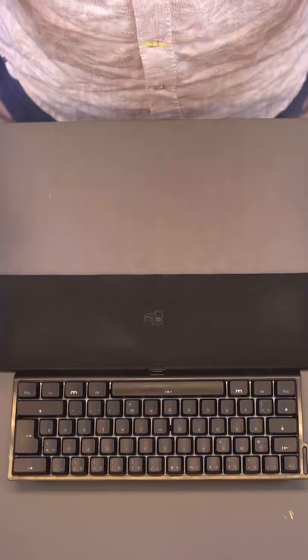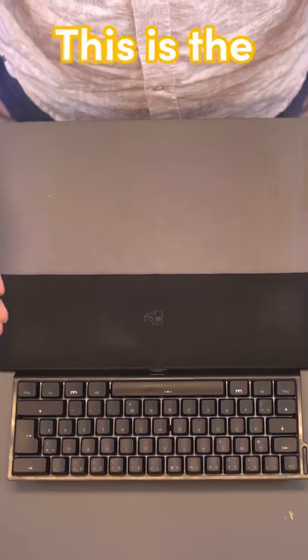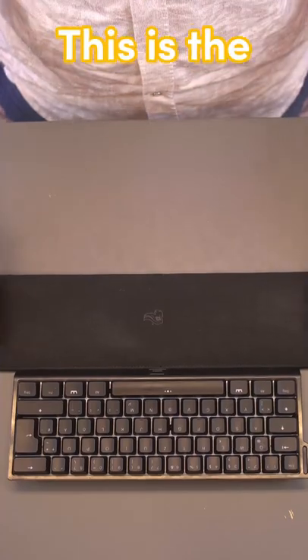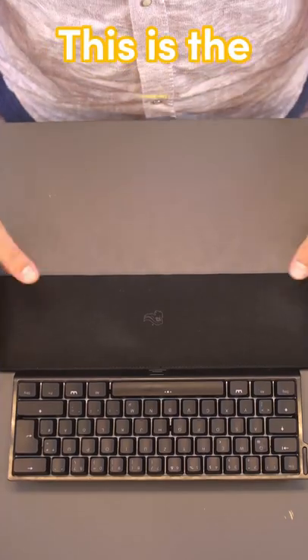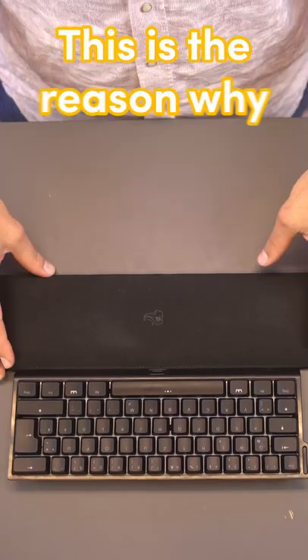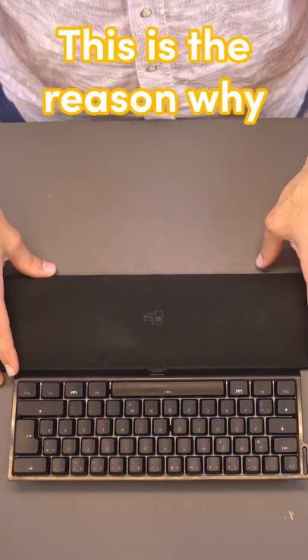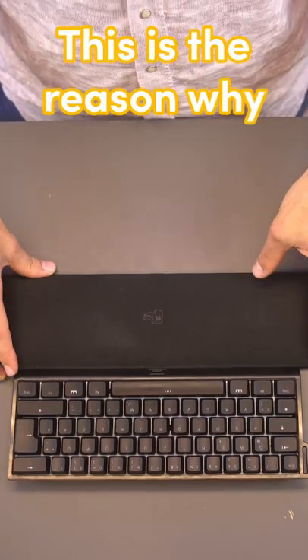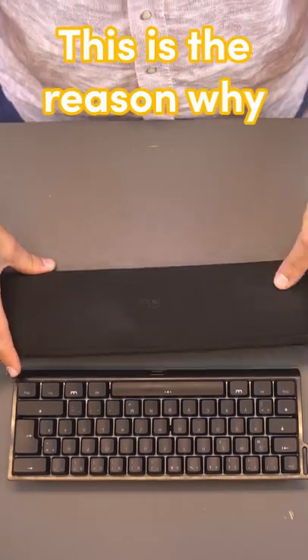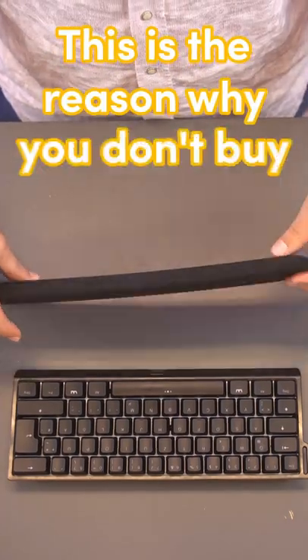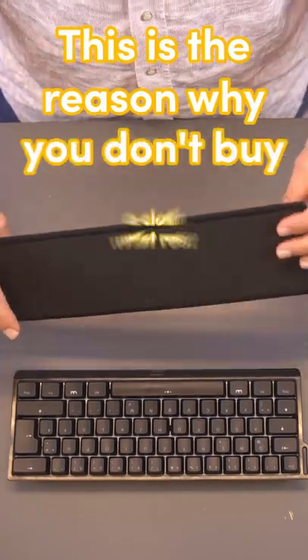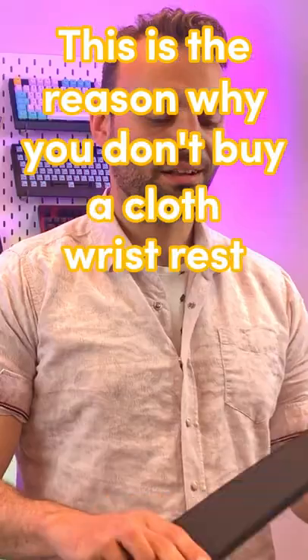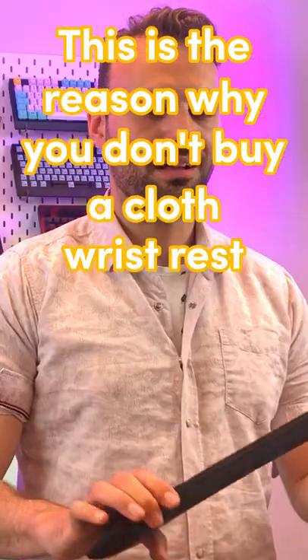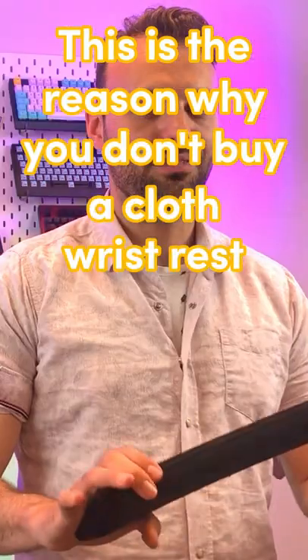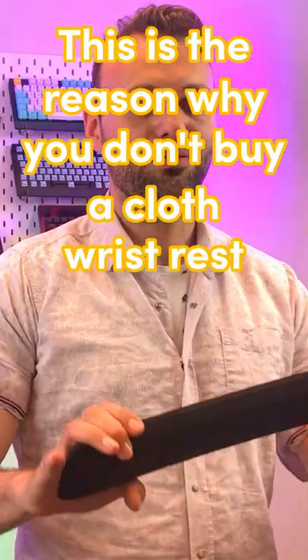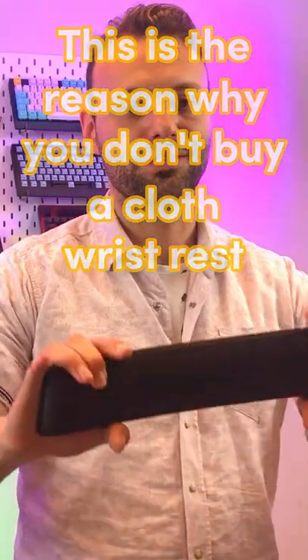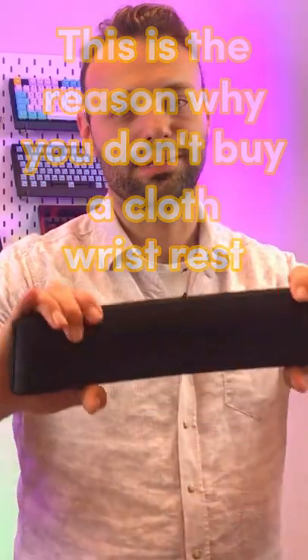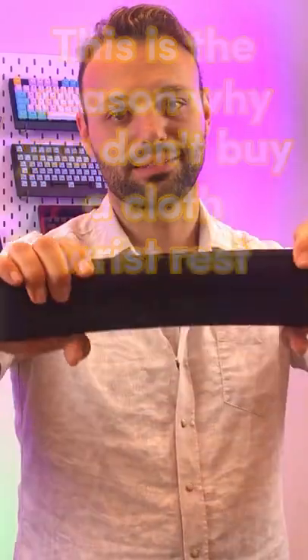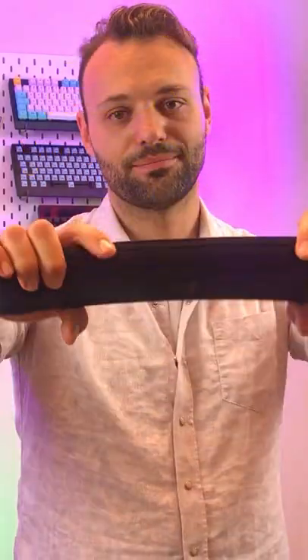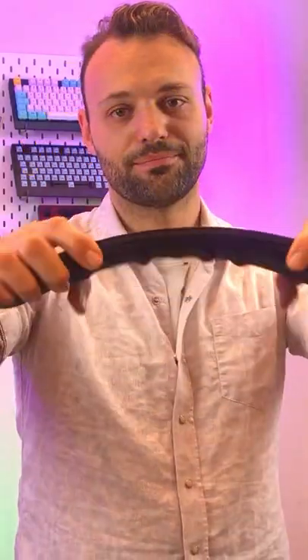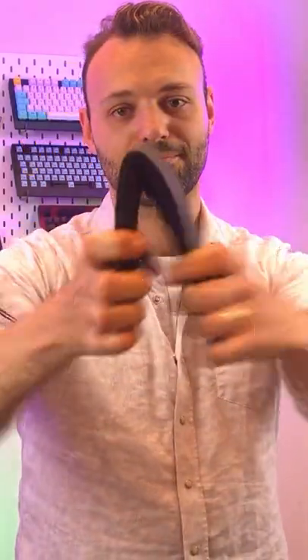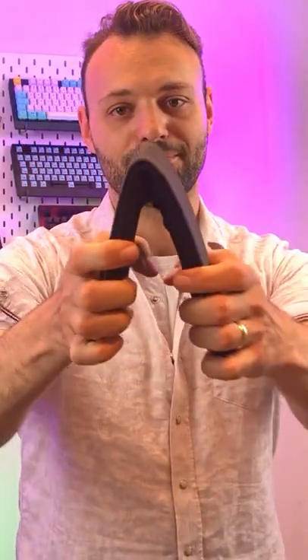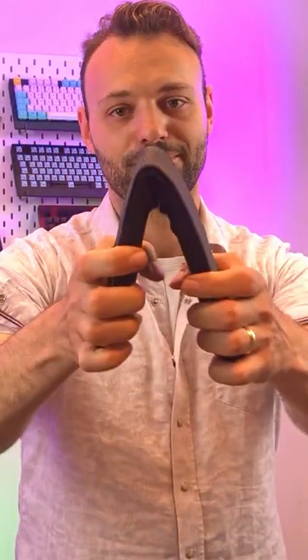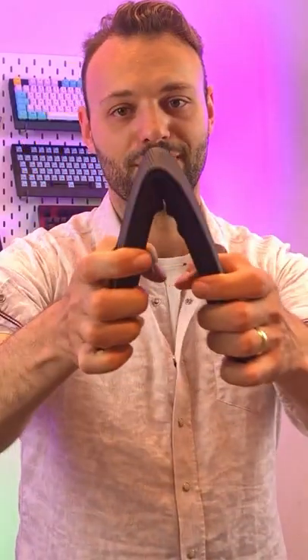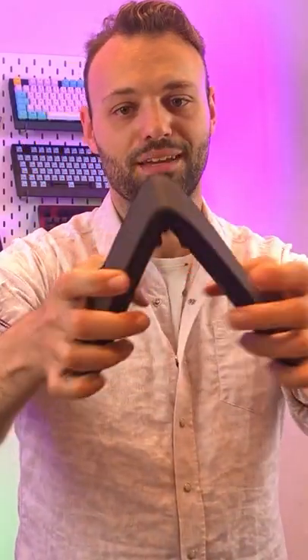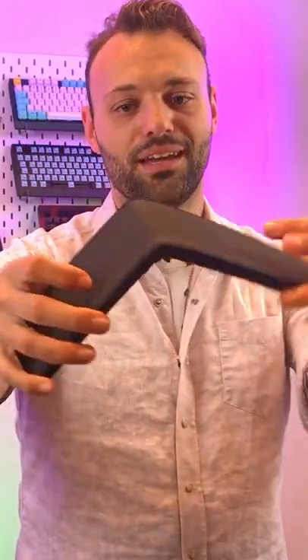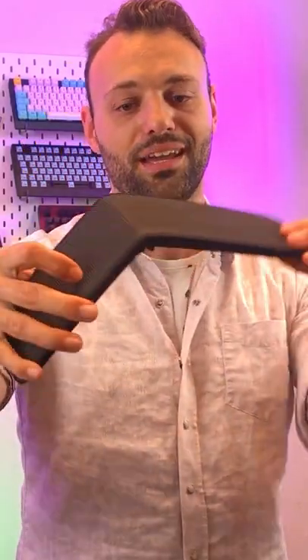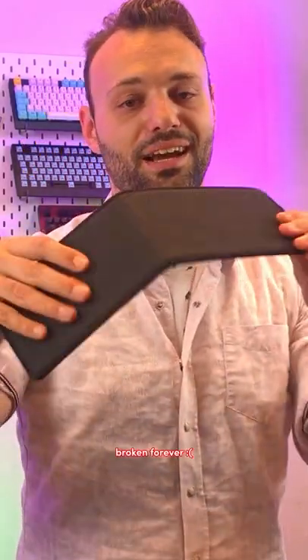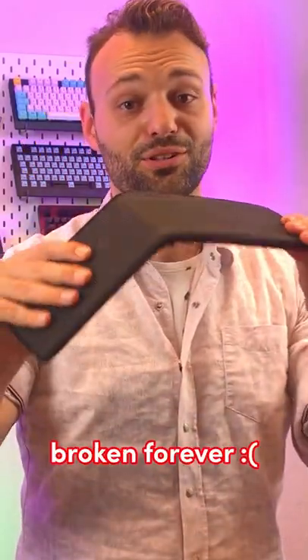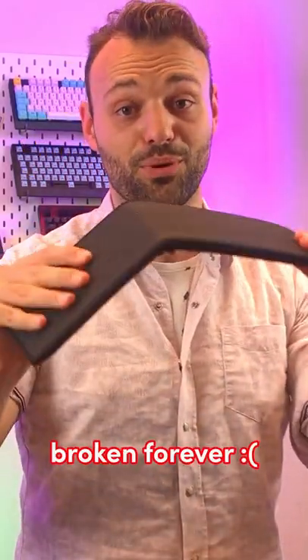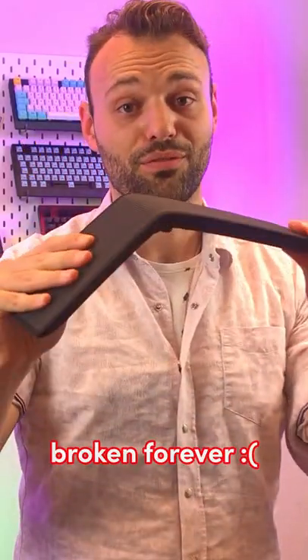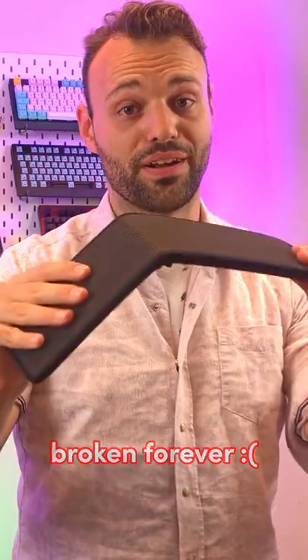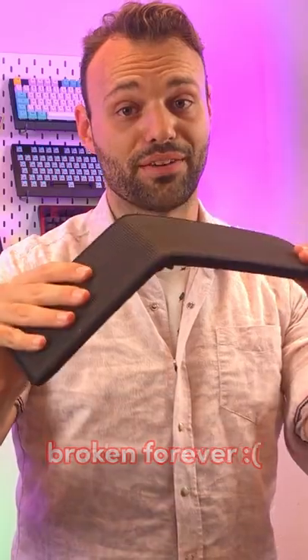This is the reason why you don't buy a cloth wrist rest. And now it's broken forever.